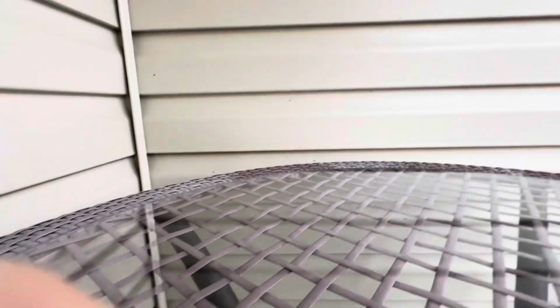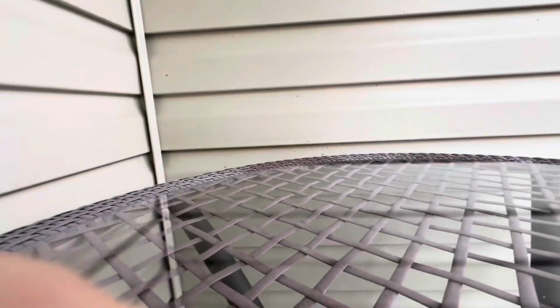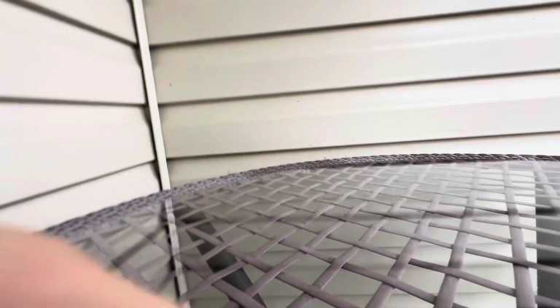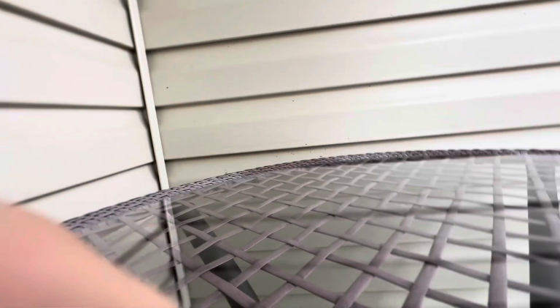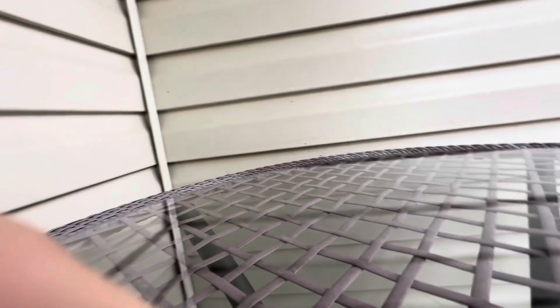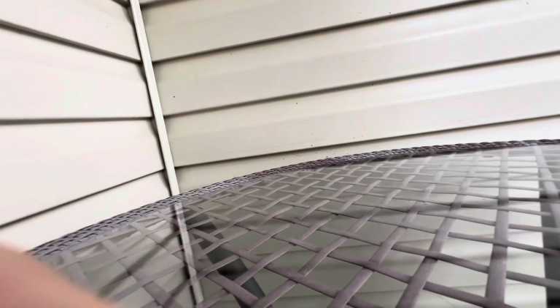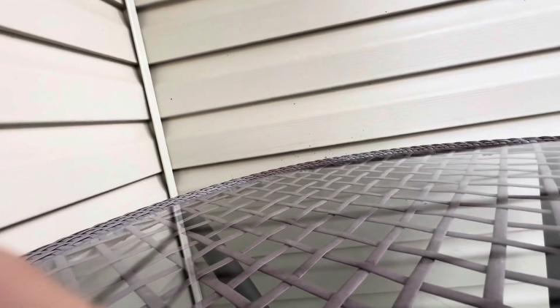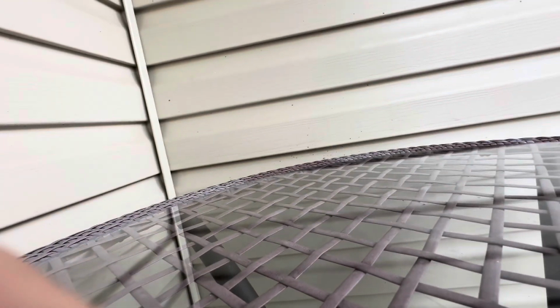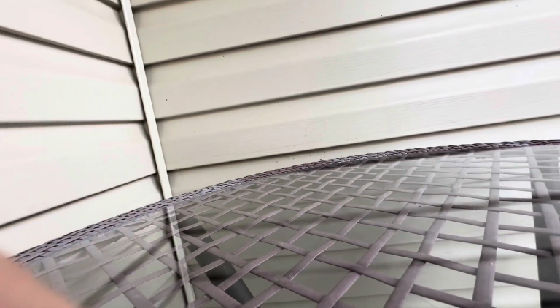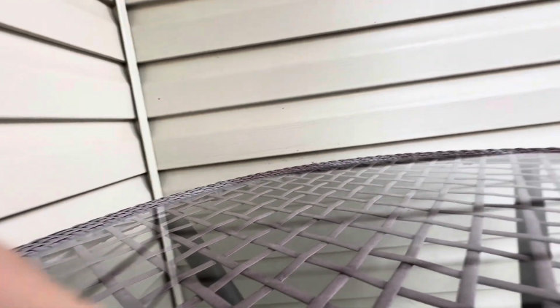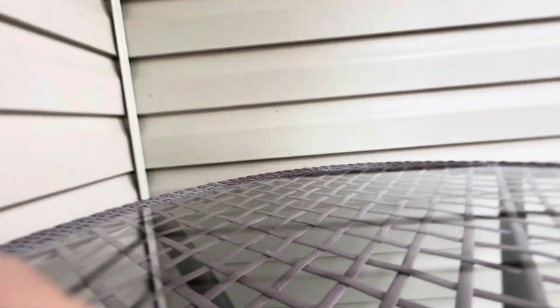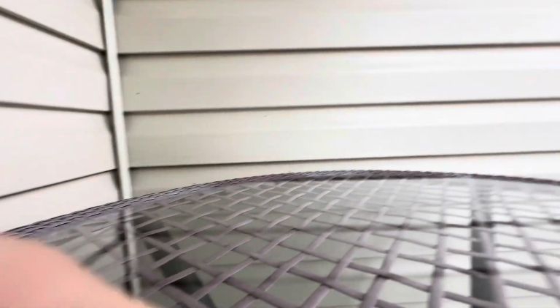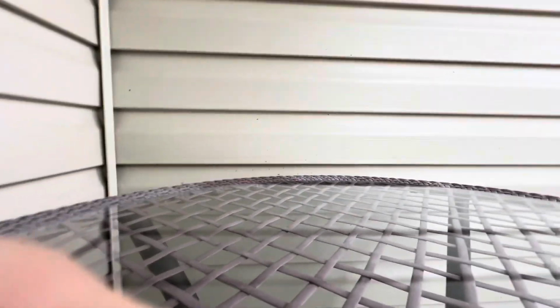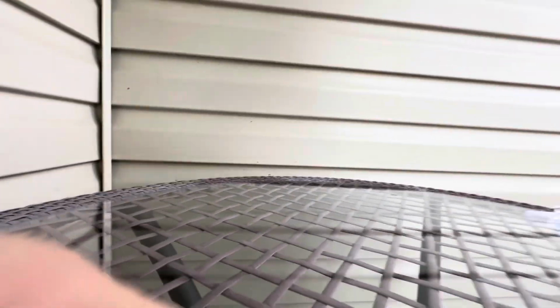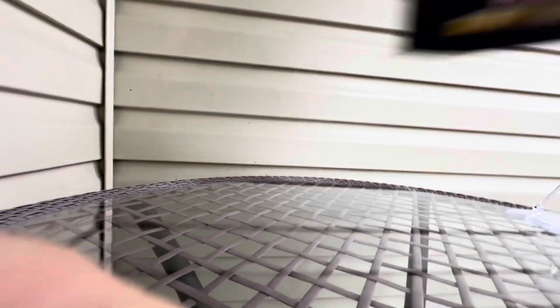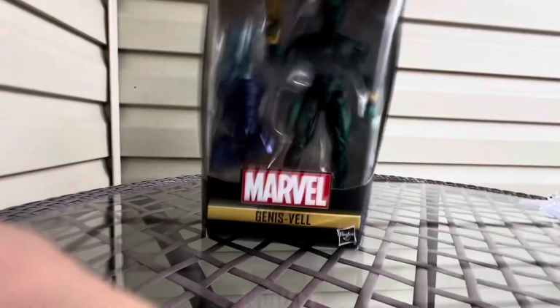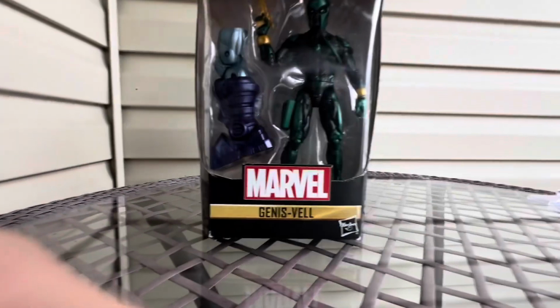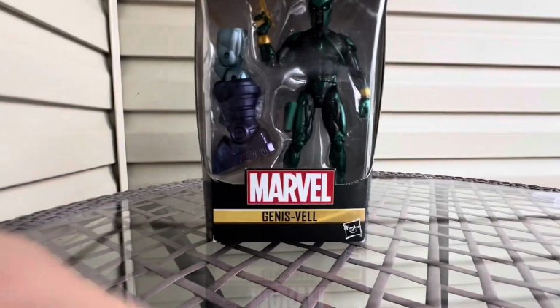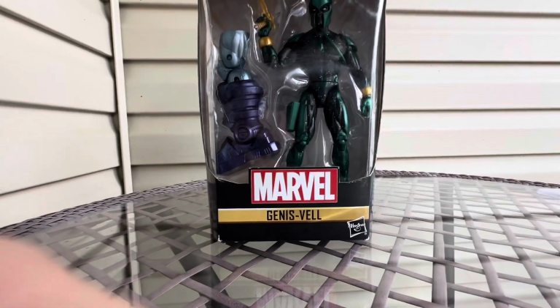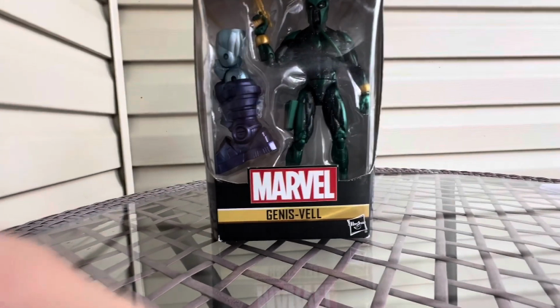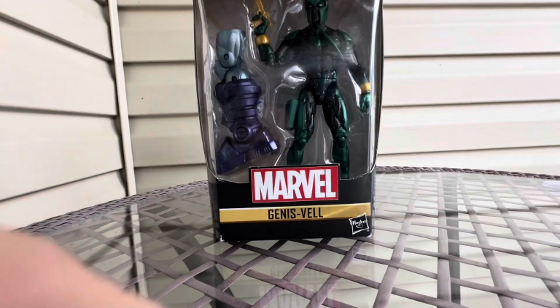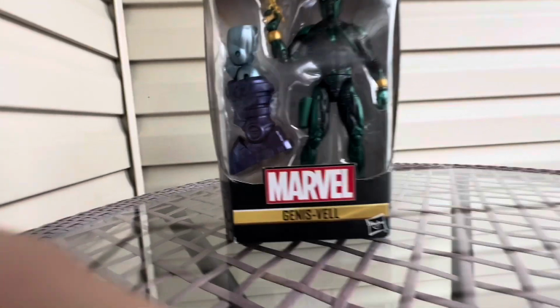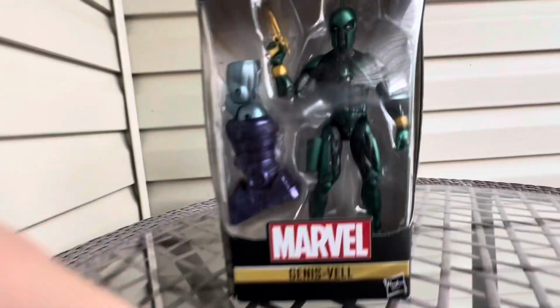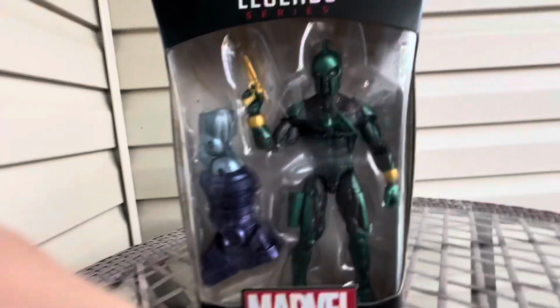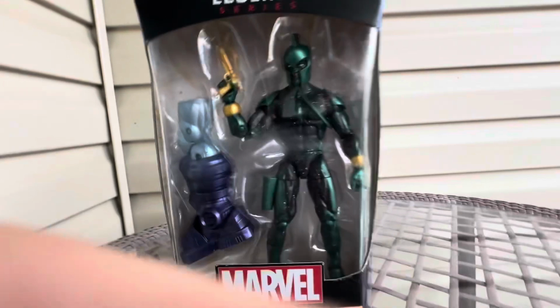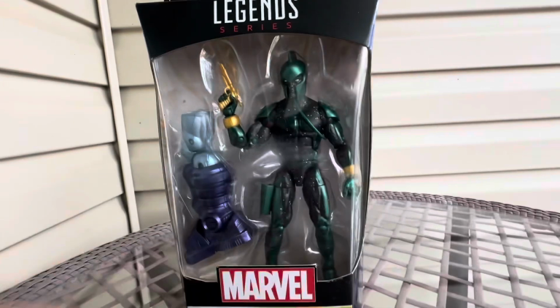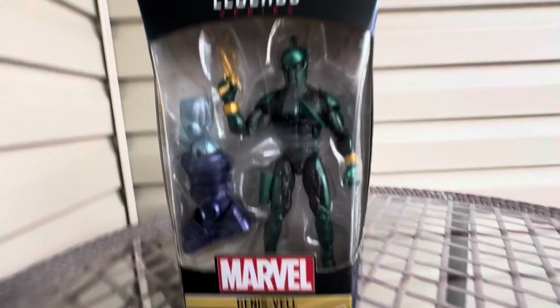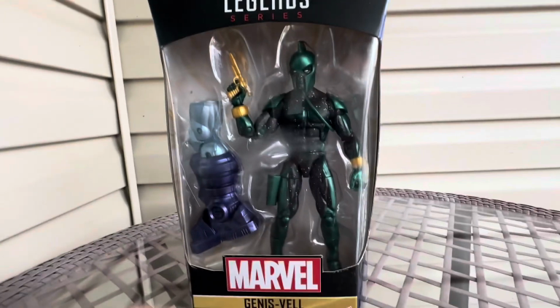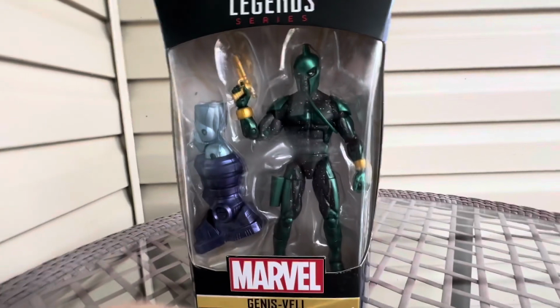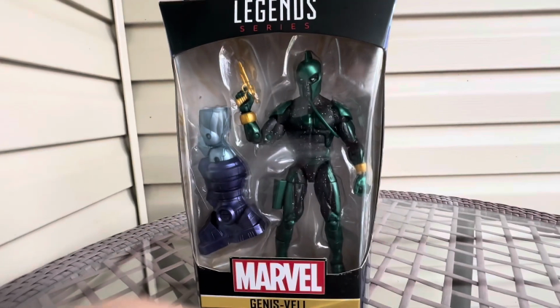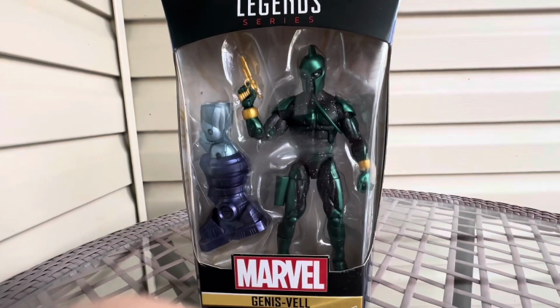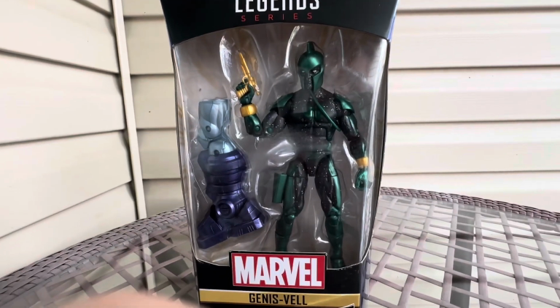Hi YouTube, this is Wendy Billy Ziggs. Today we got another figure review. We got Veil. We got this figure from Boobies Tube Collectibles.